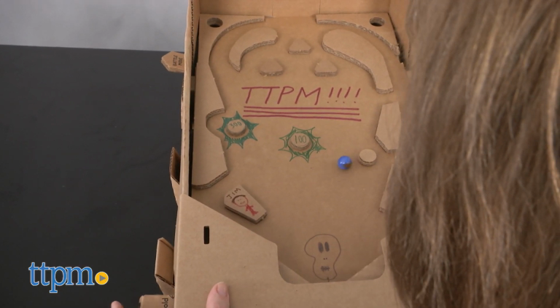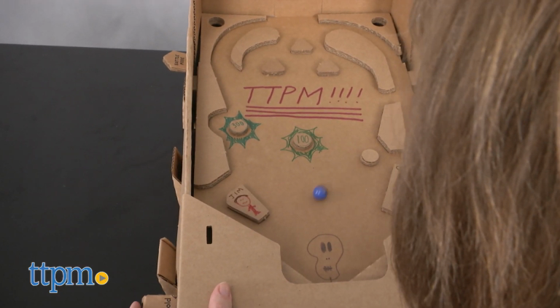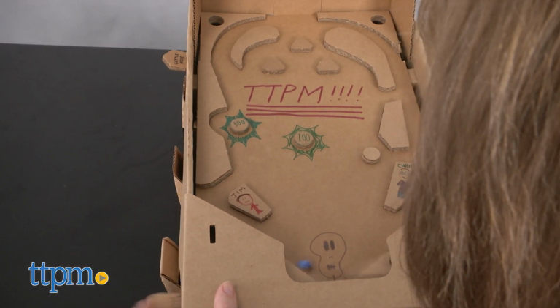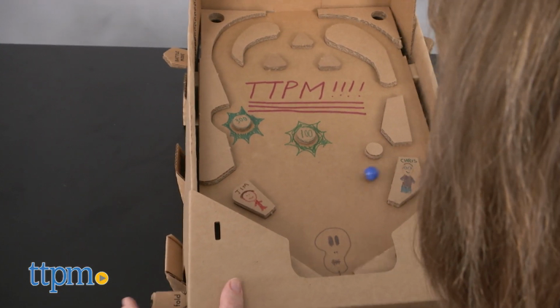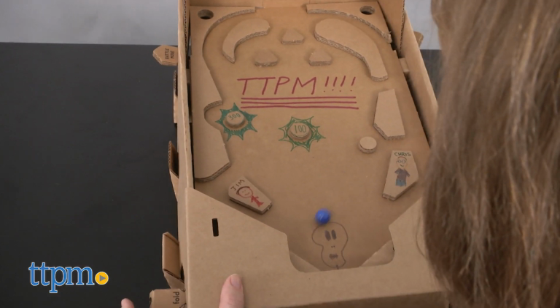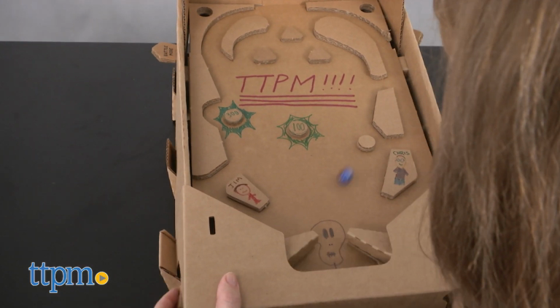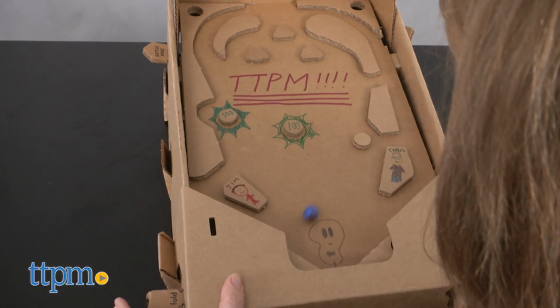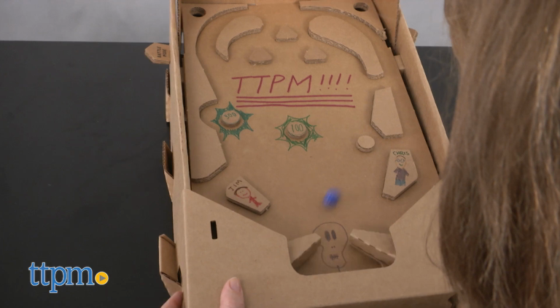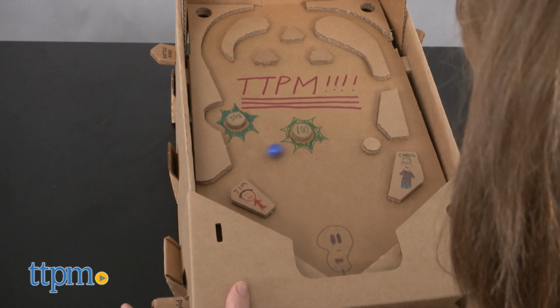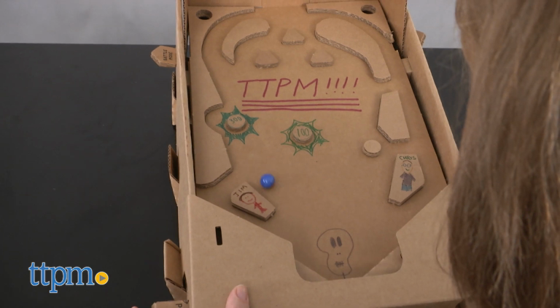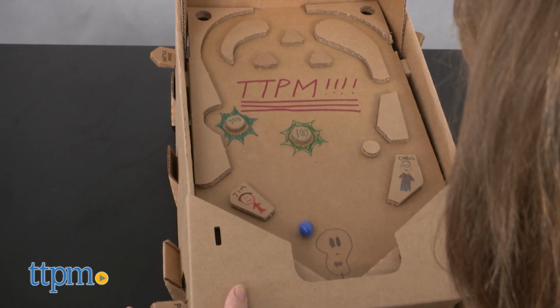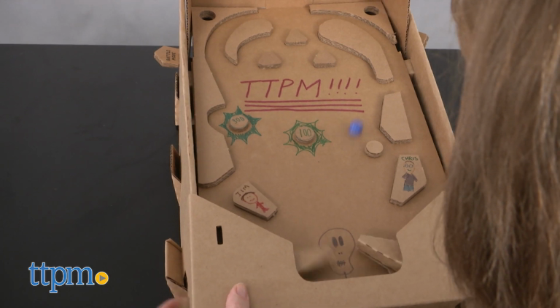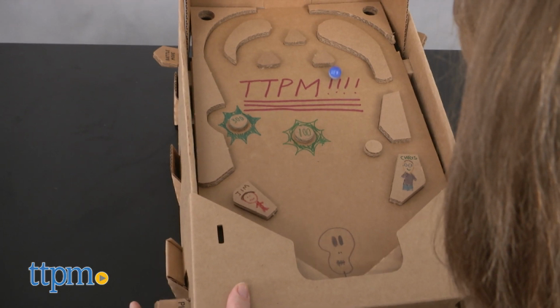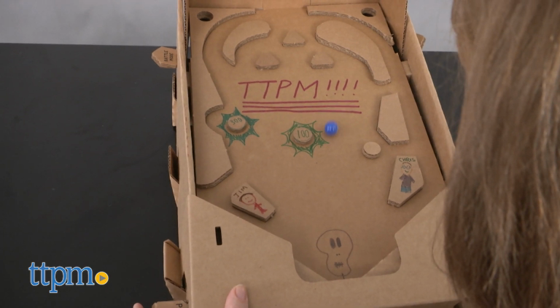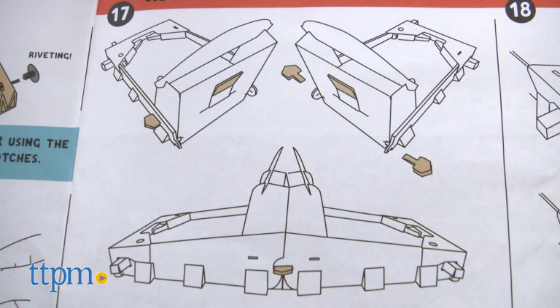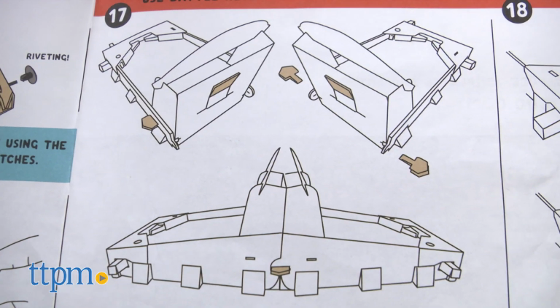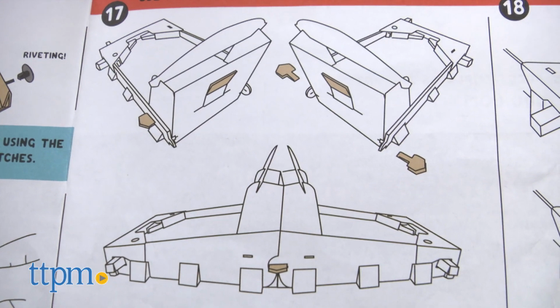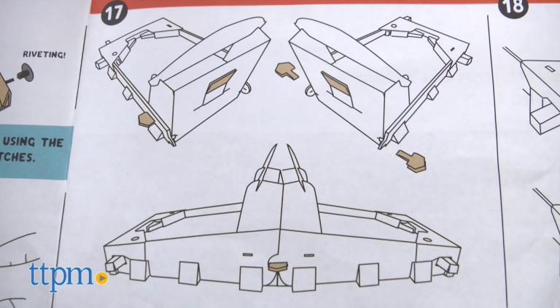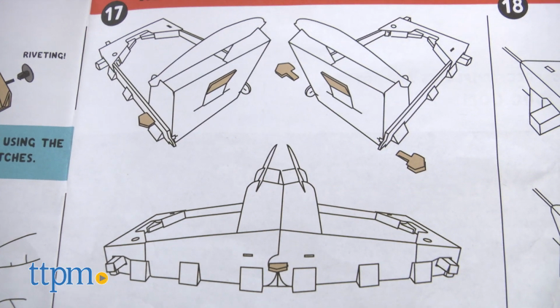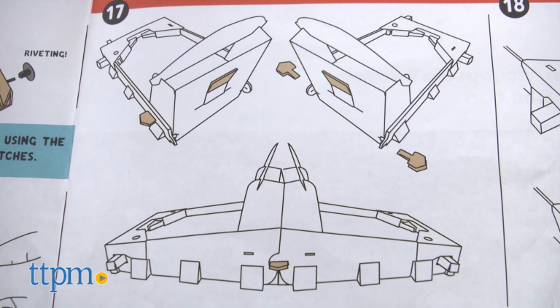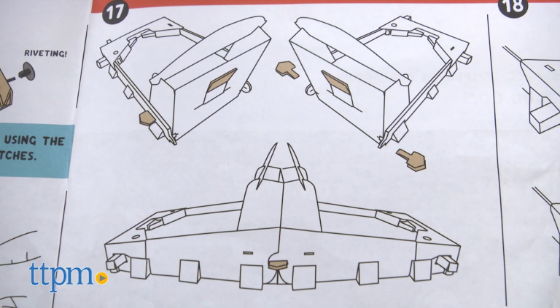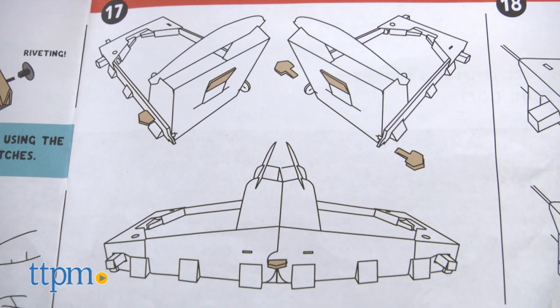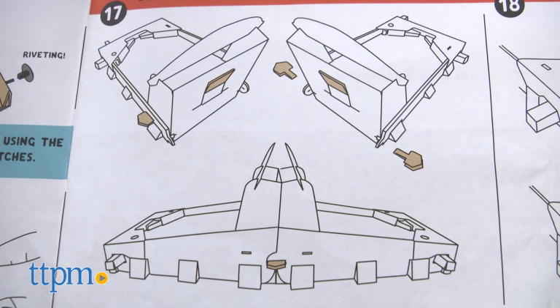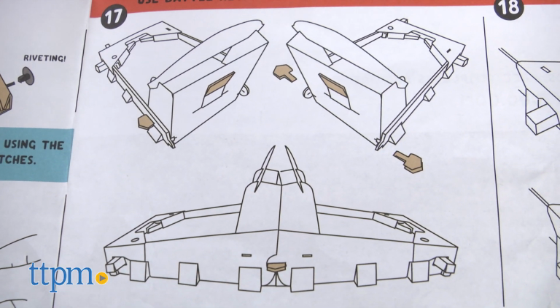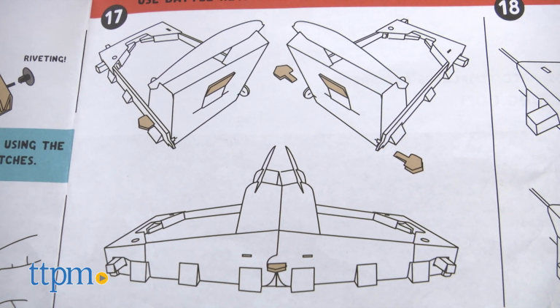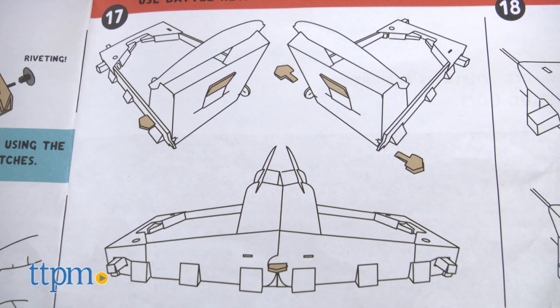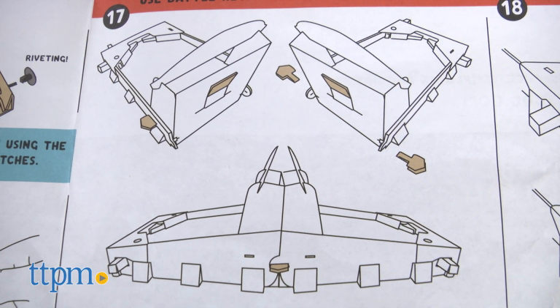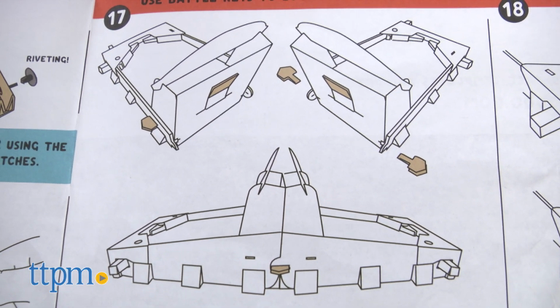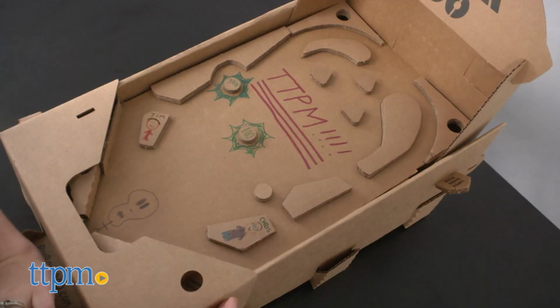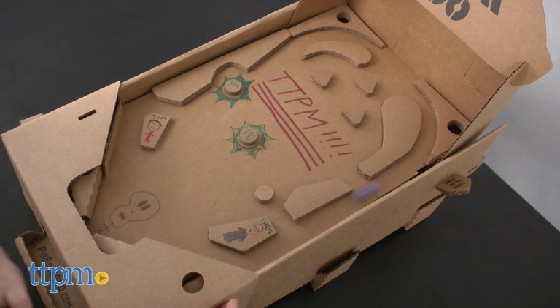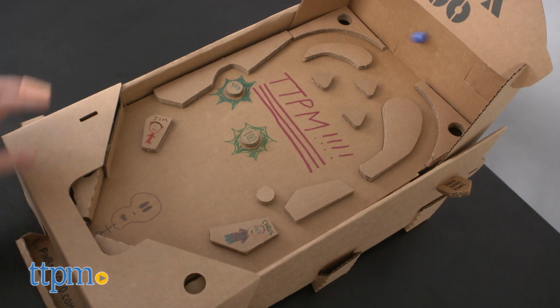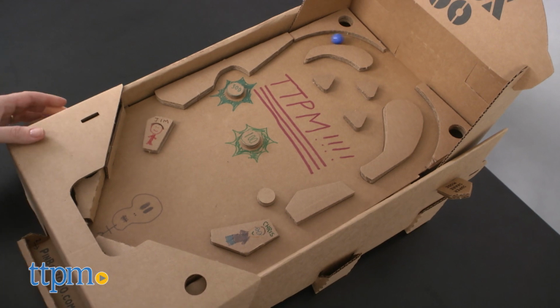You can even connect your Pinbox 3000 with another for a two-player battle mode, and store and display your Pinbox 3000 when not in use.